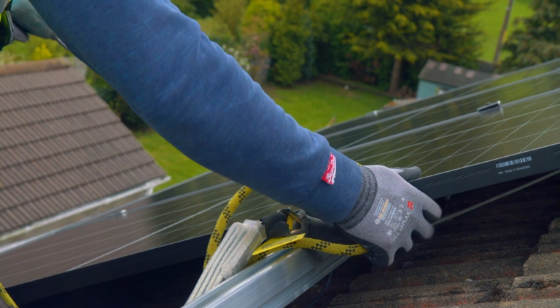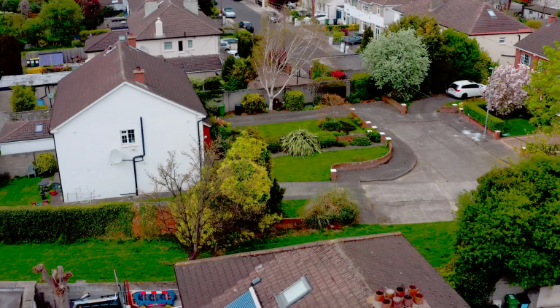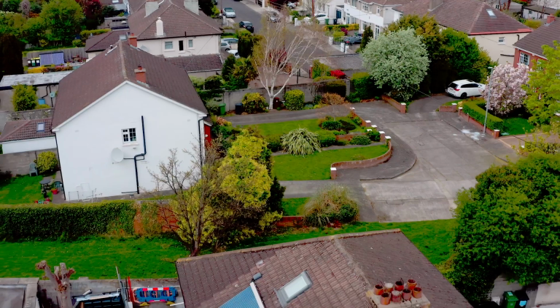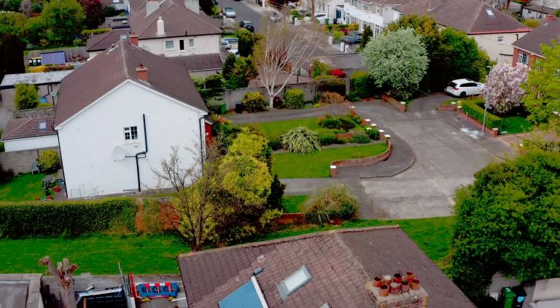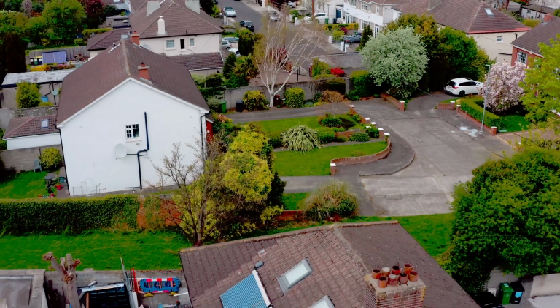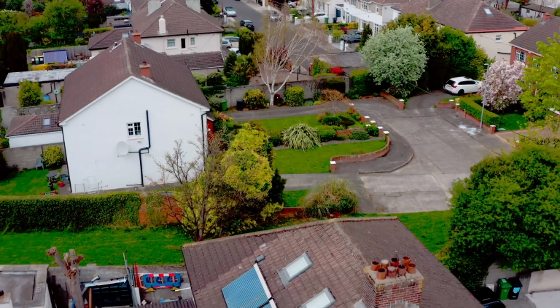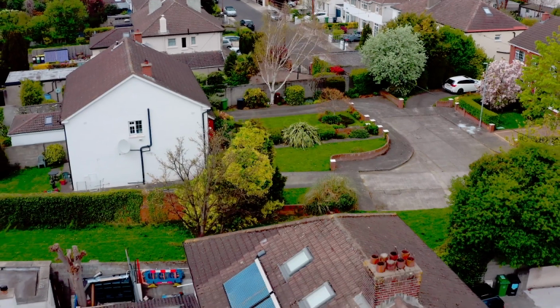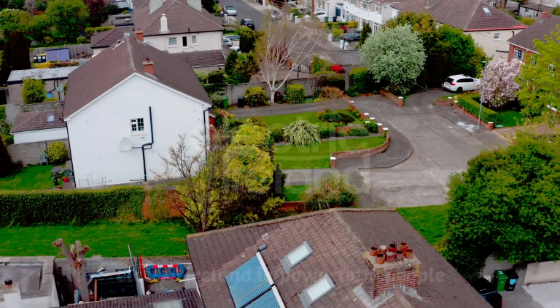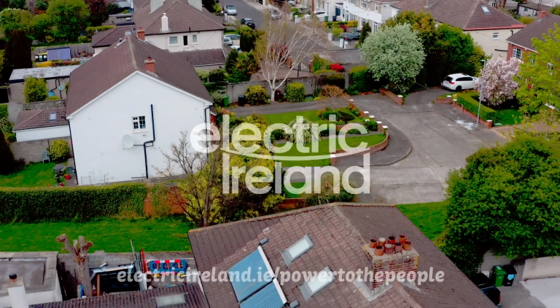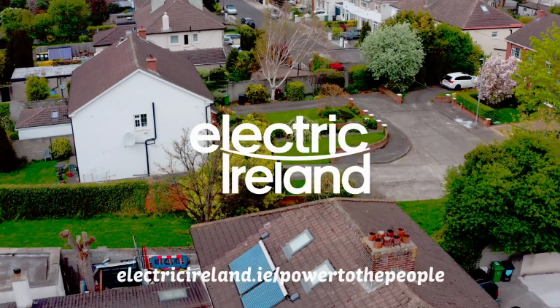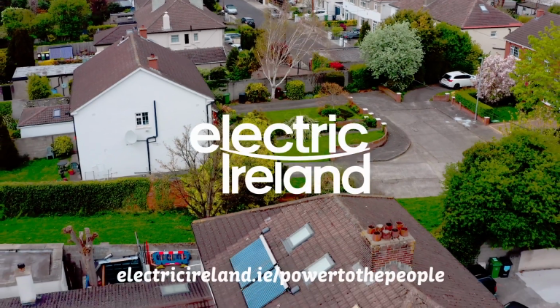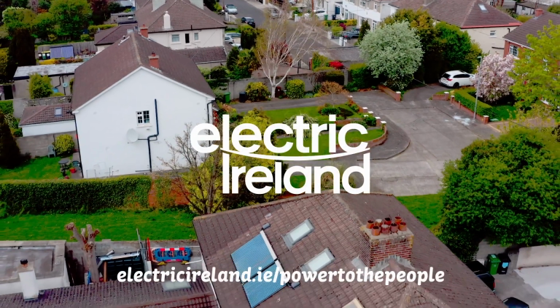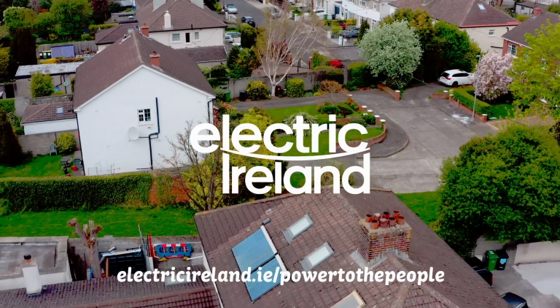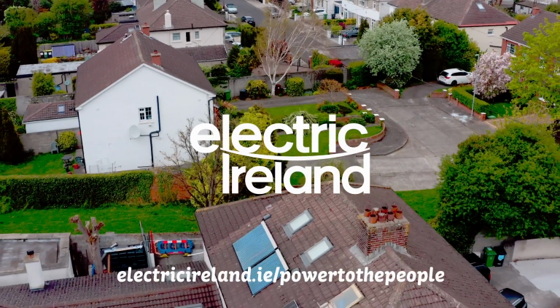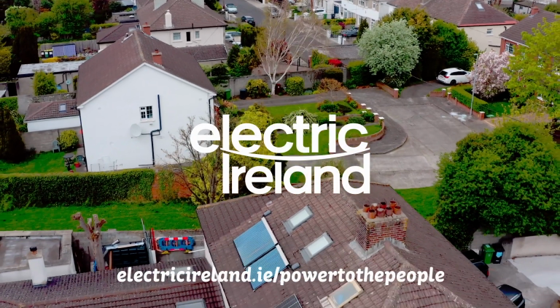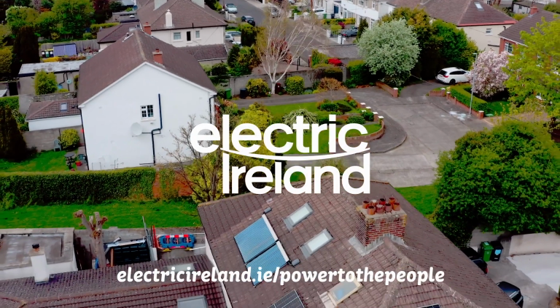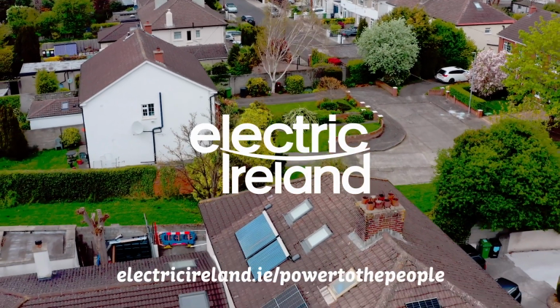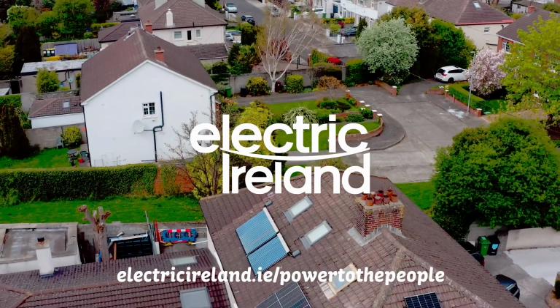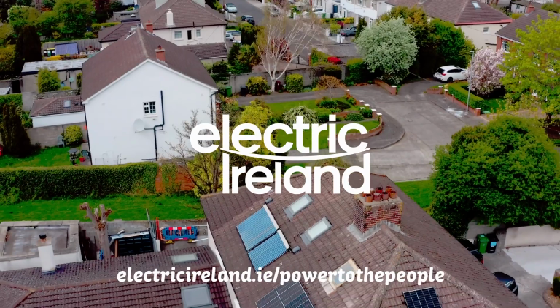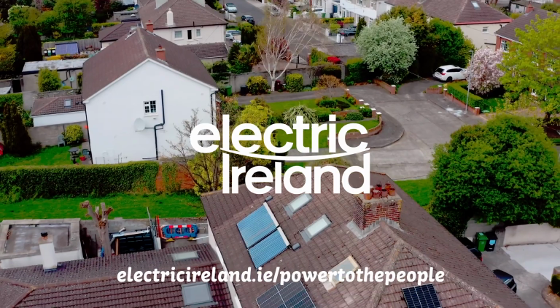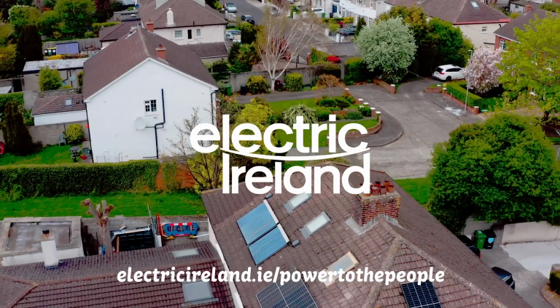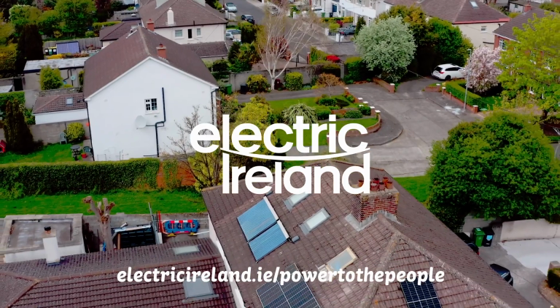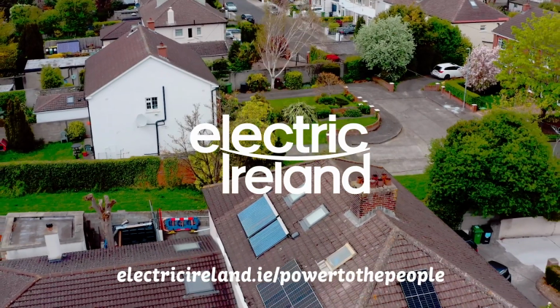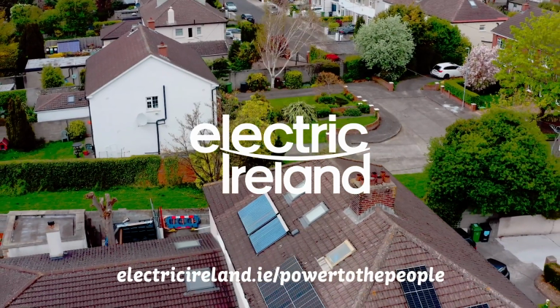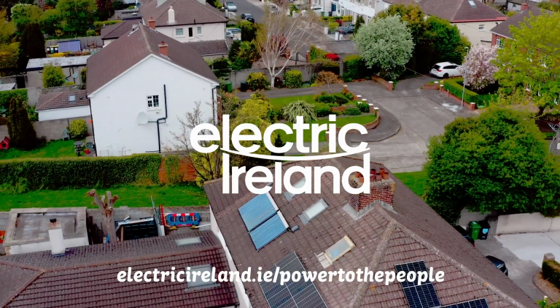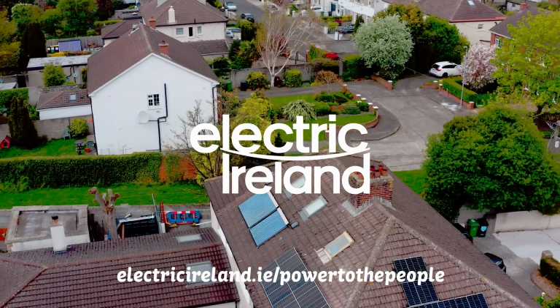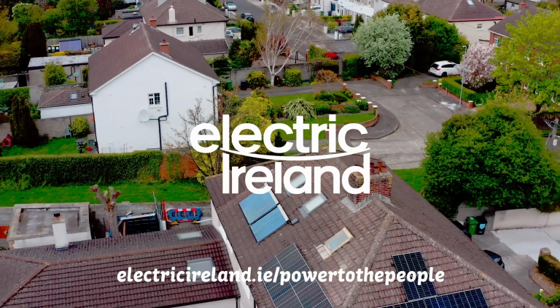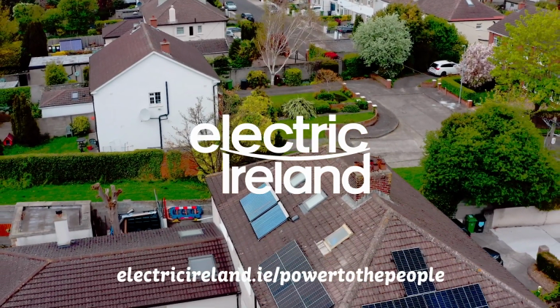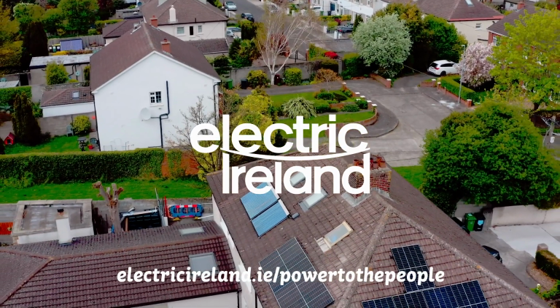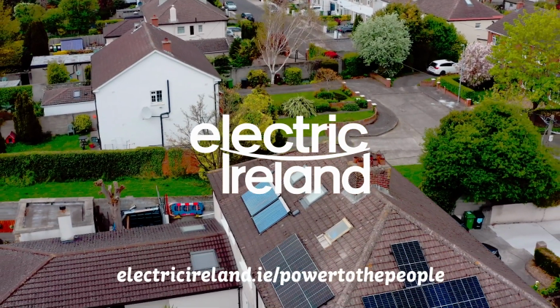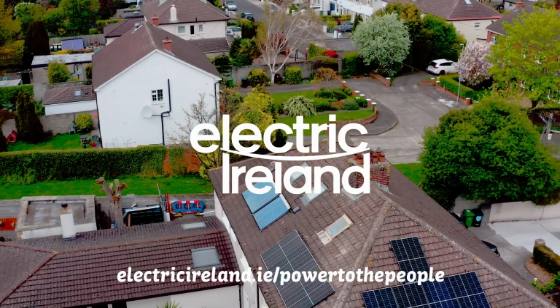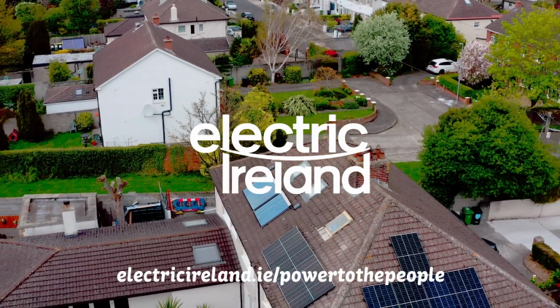For more information on how you can start your renewable energy journey, visit electricireland.ie.